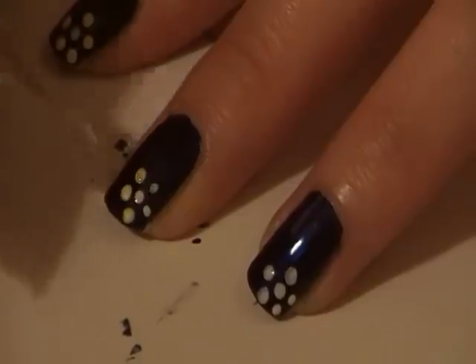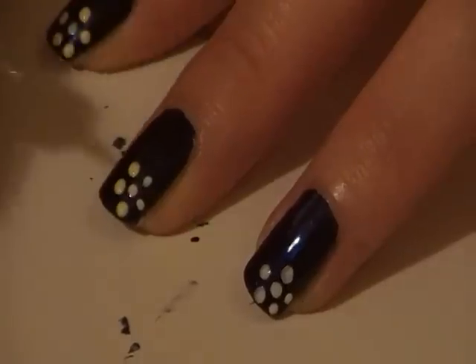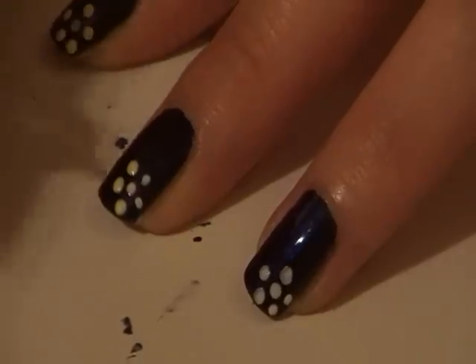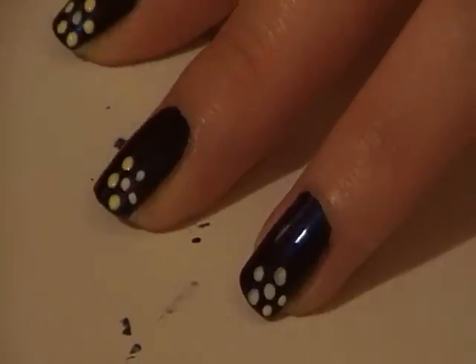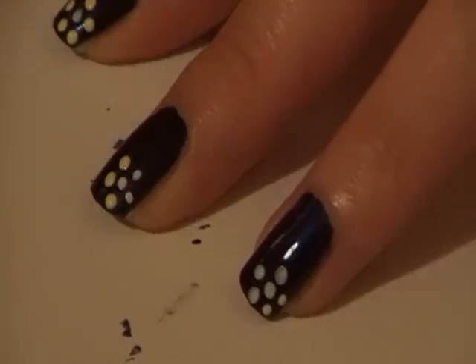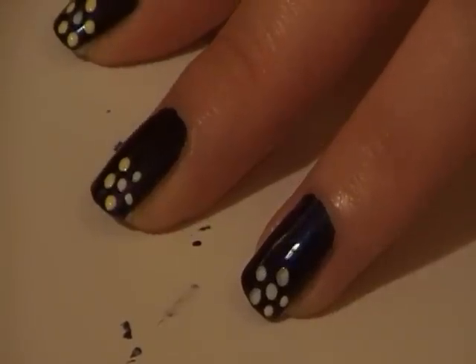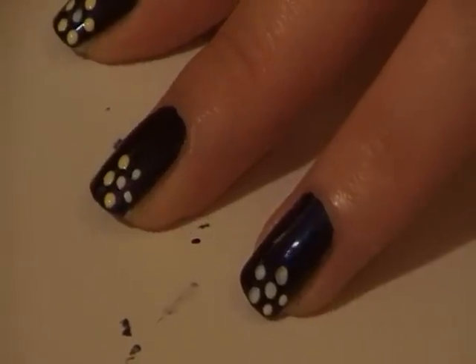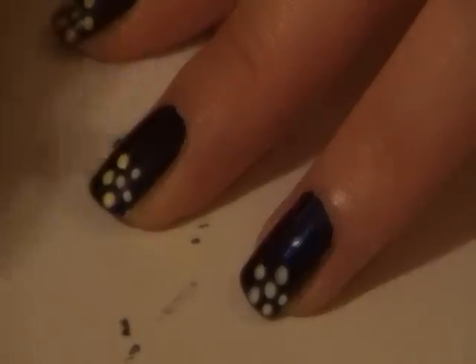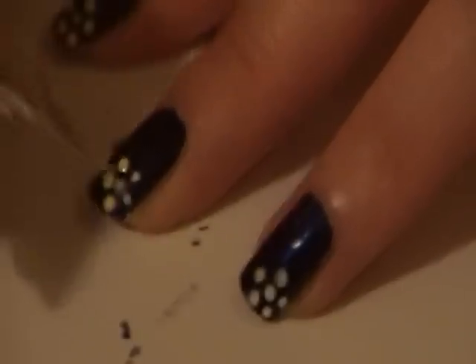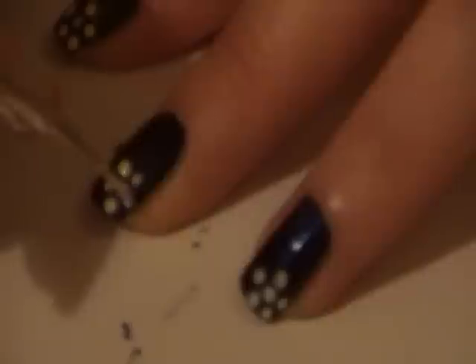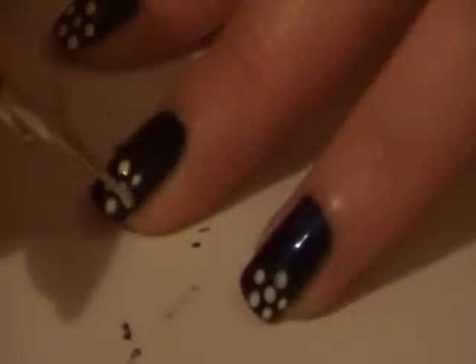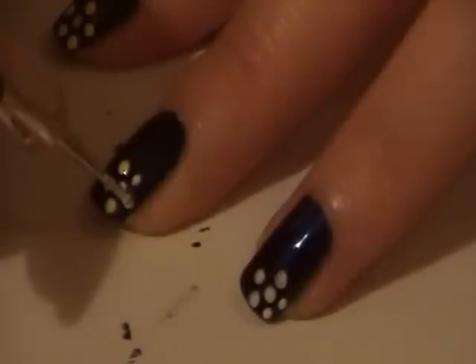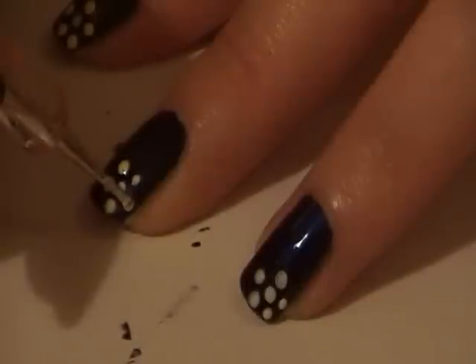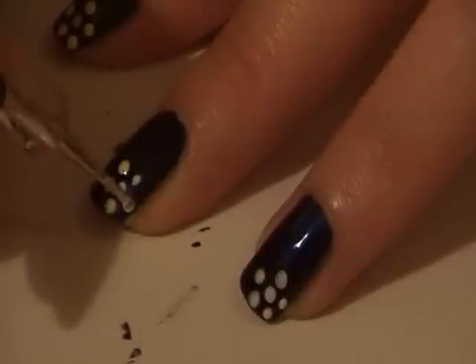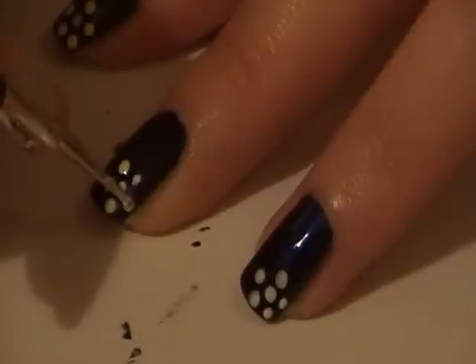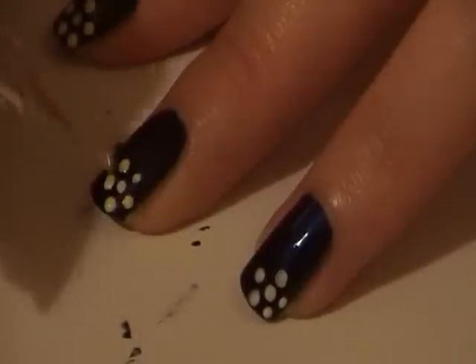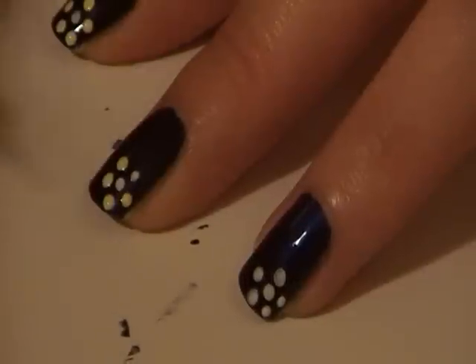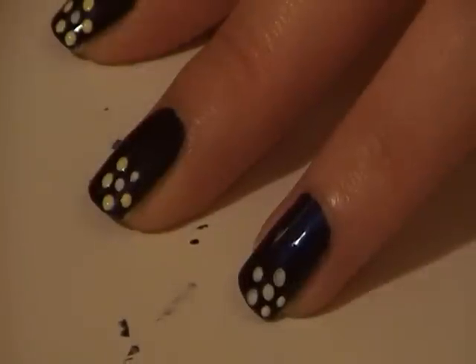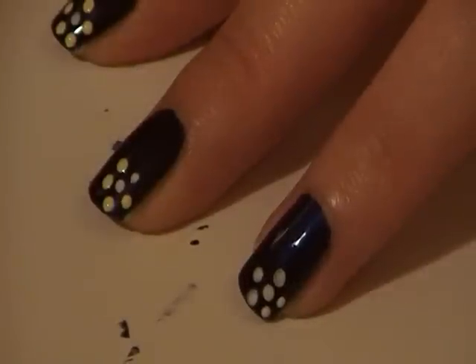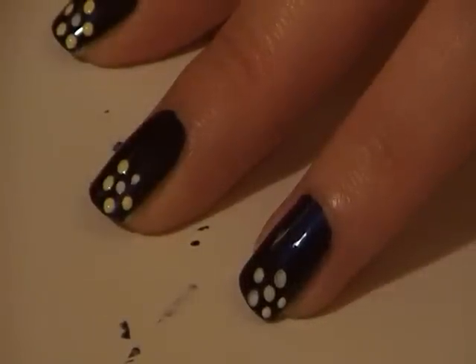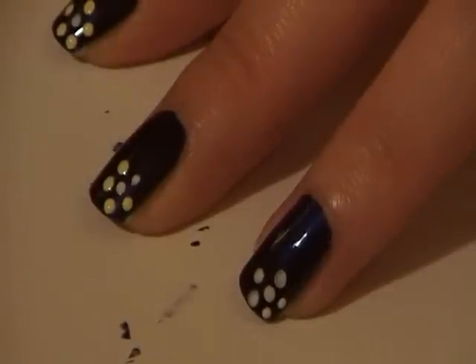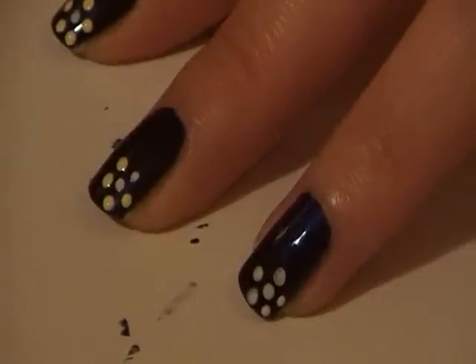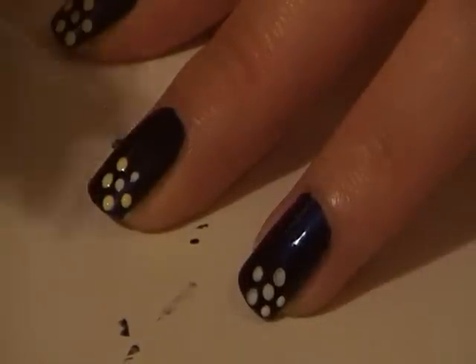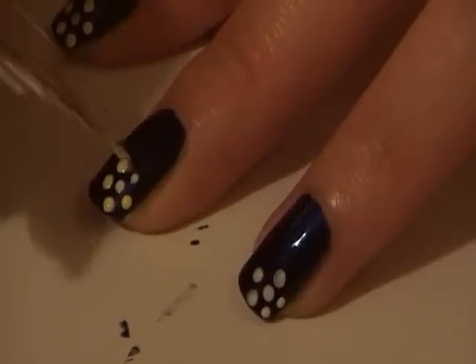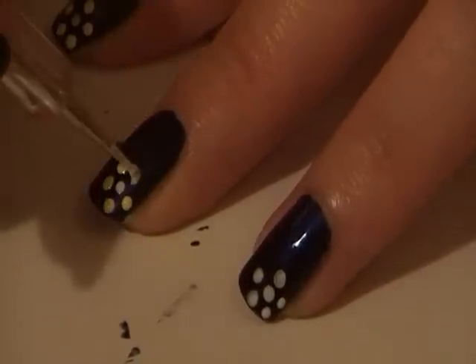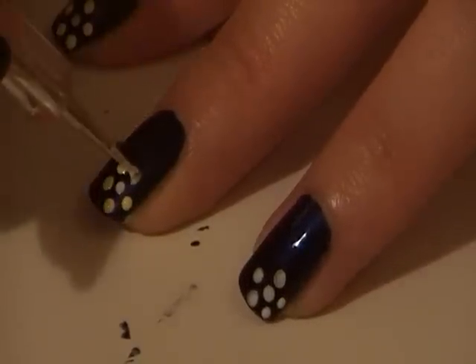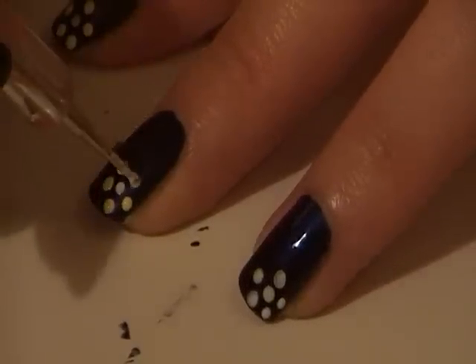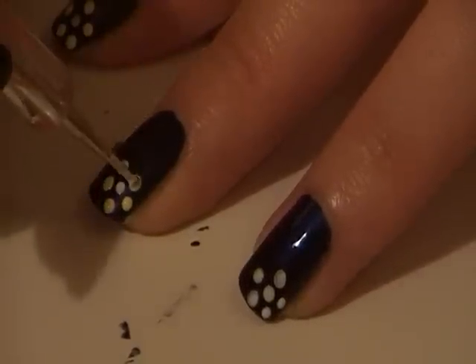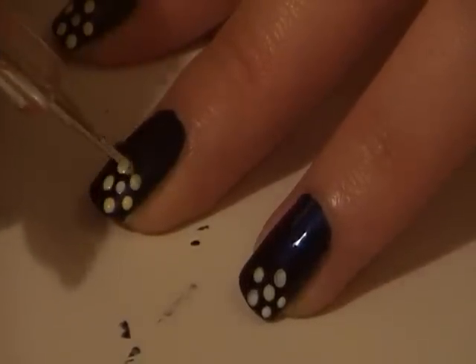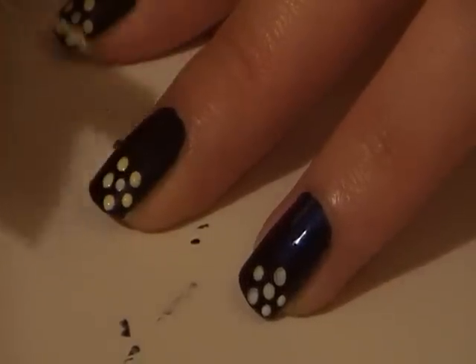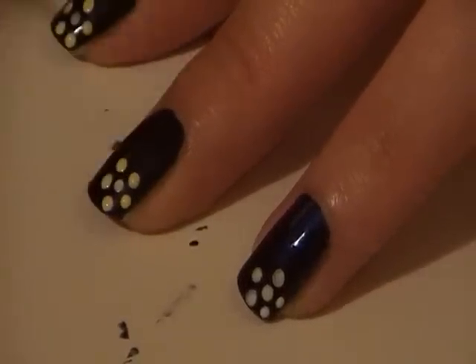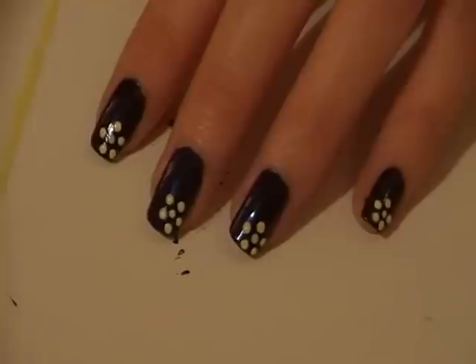But if your dots are a bit skewiff, don't worry — especially if you're a beginner or using your left hand. You're a human being, not a machine.